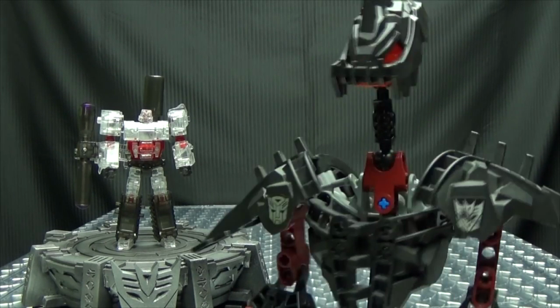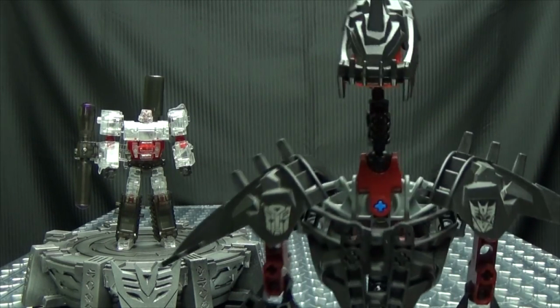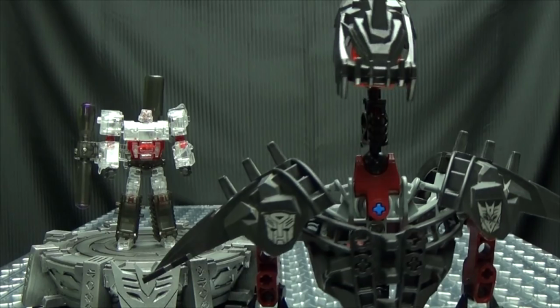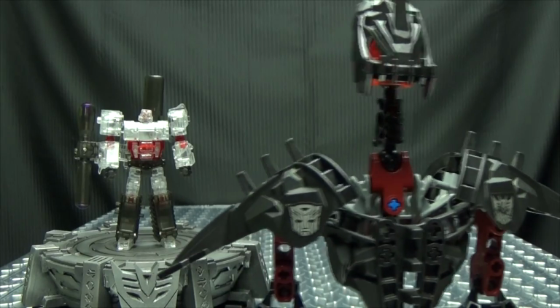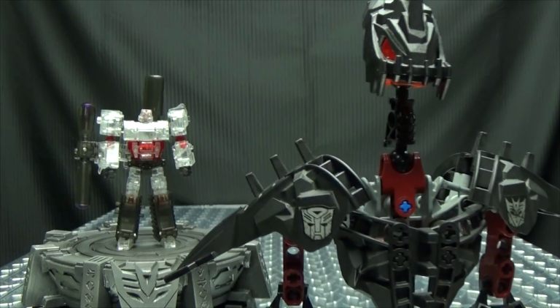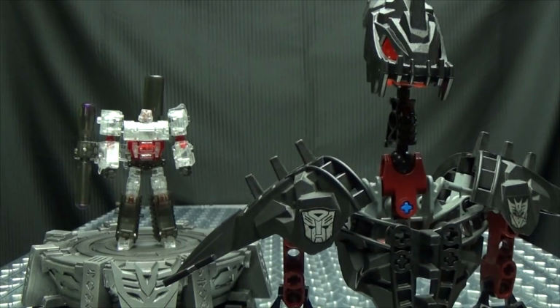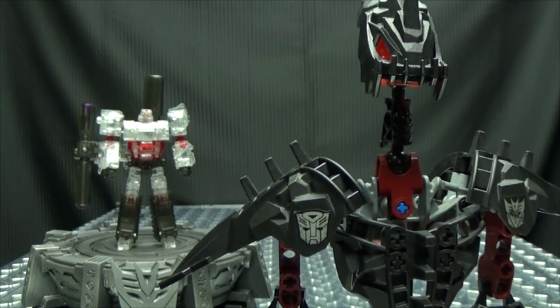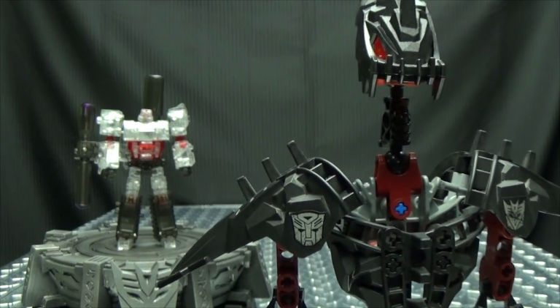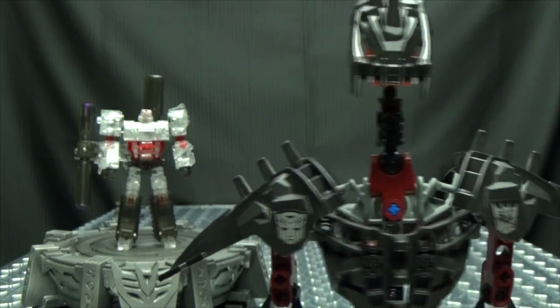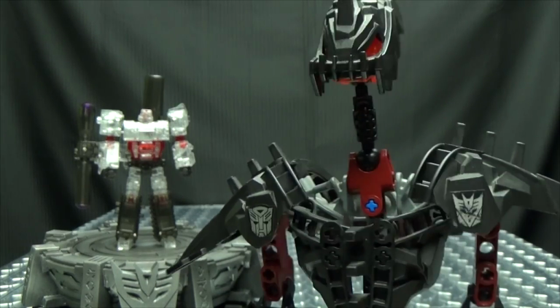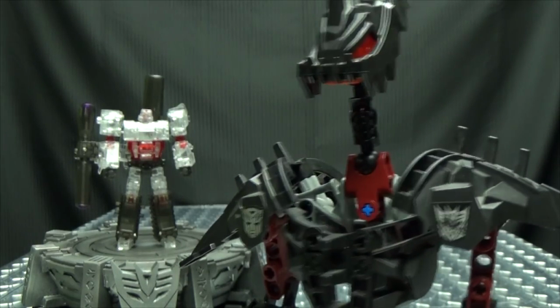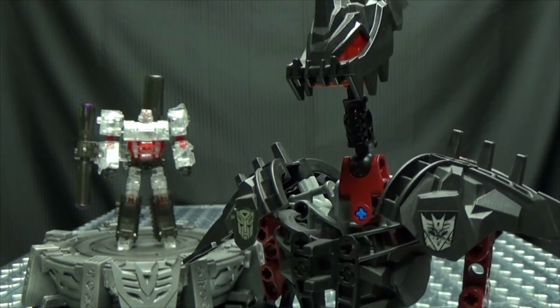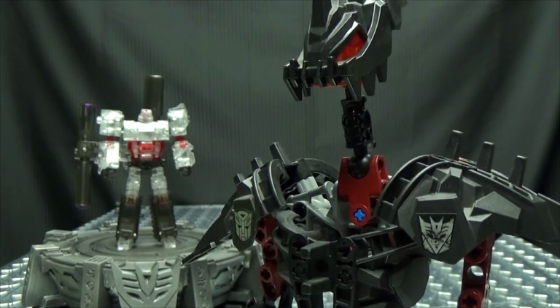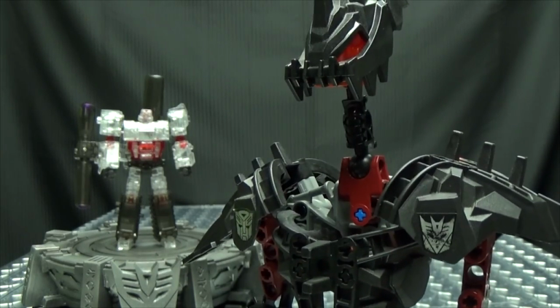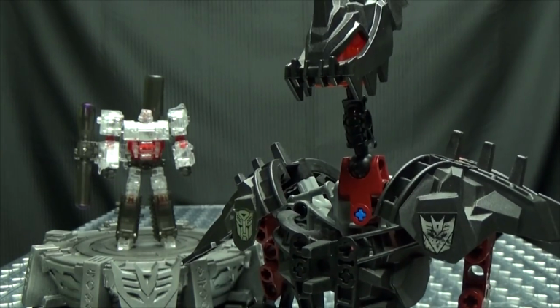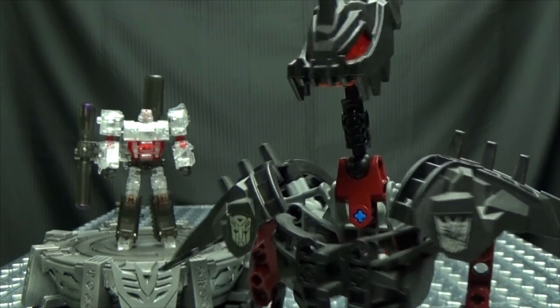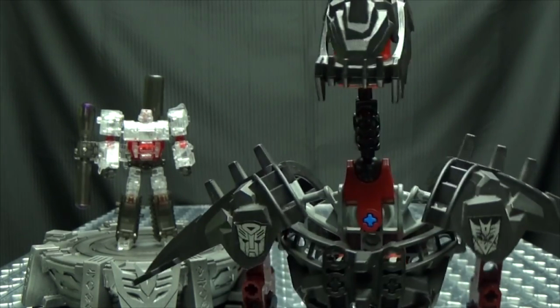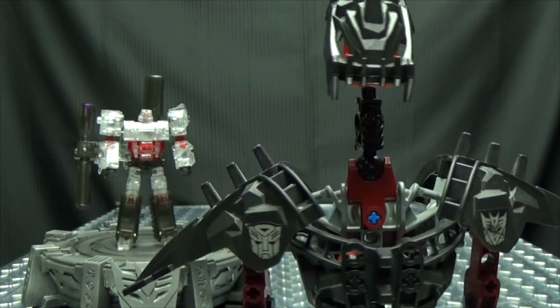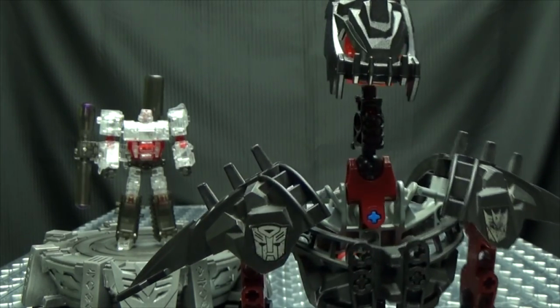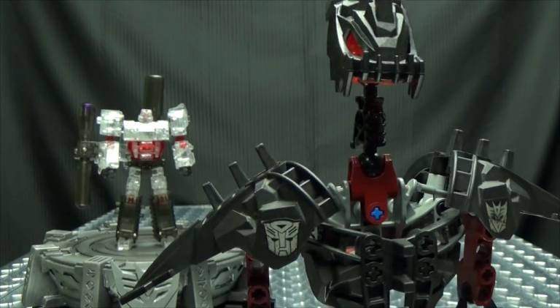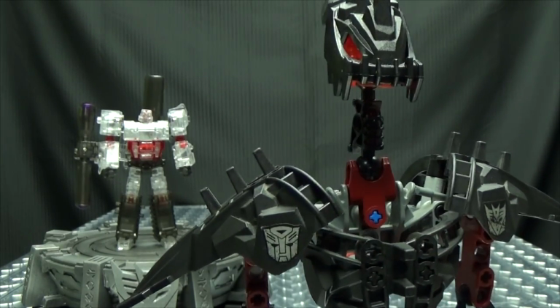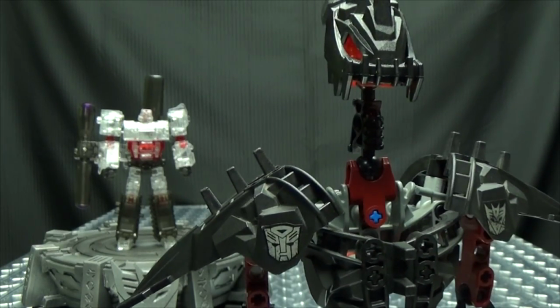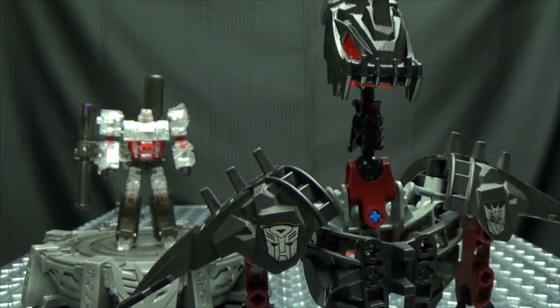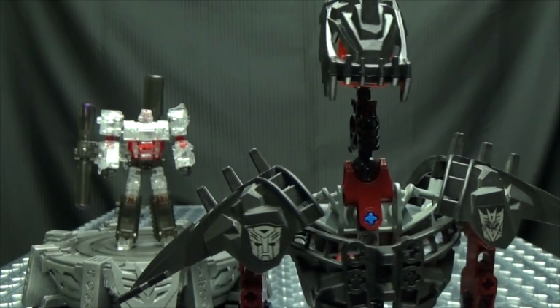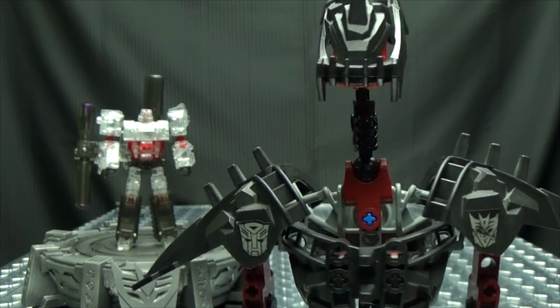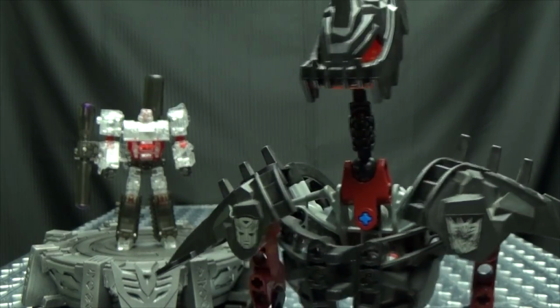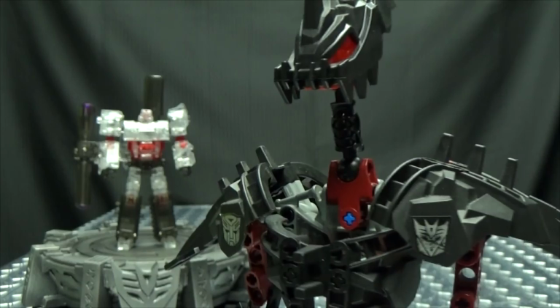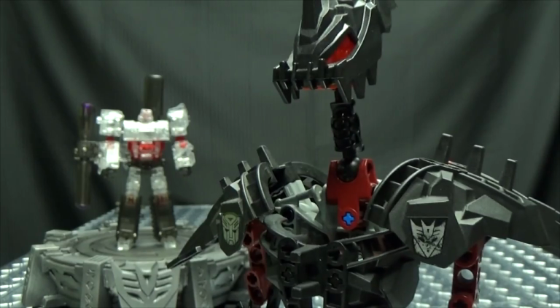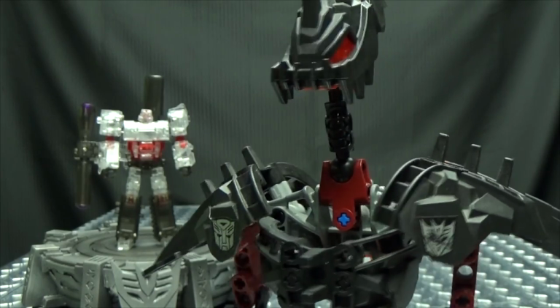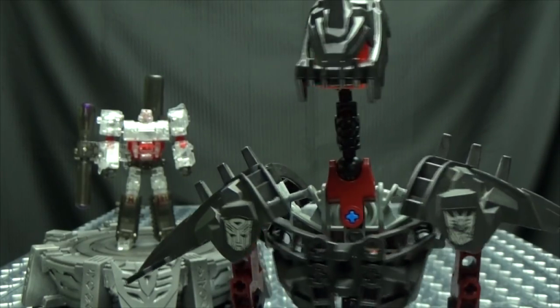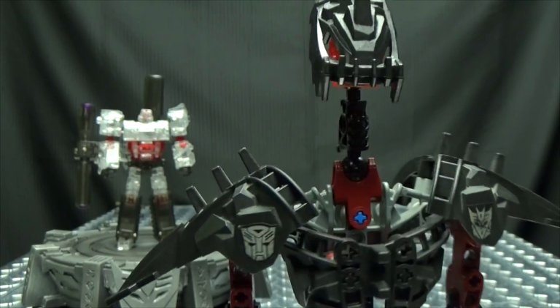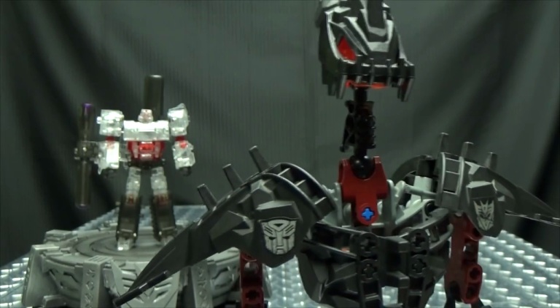Oh no! Where is Megatron? Where did he go? I cannot see him!